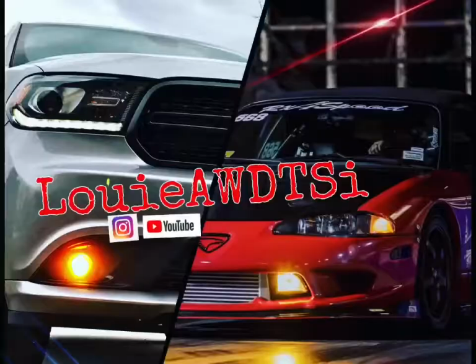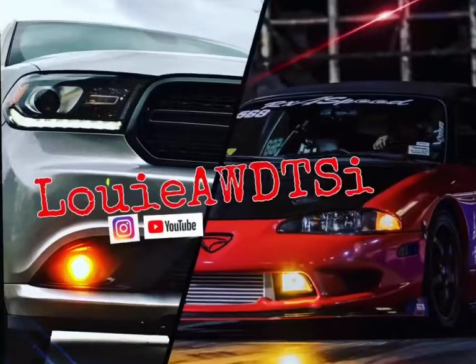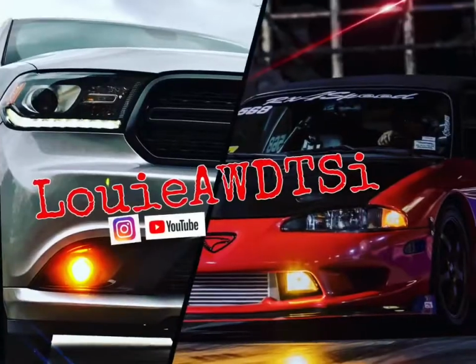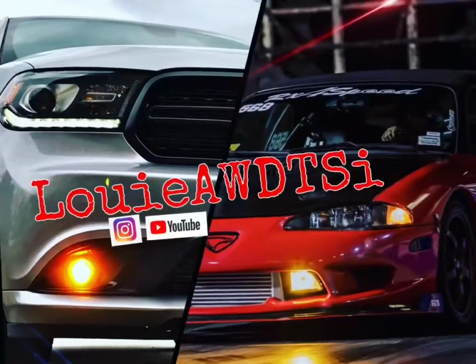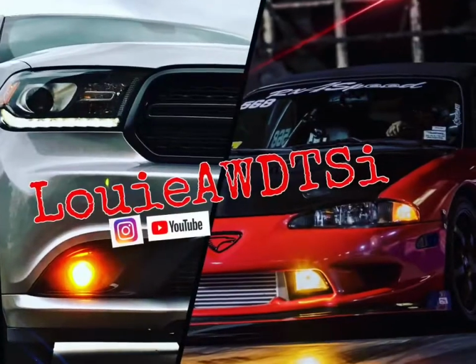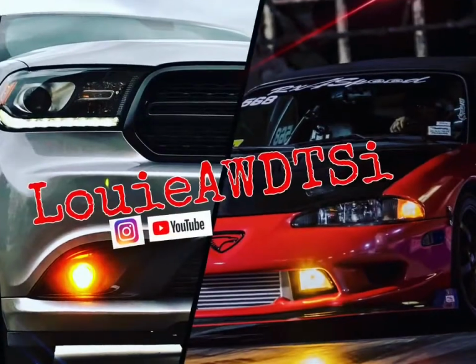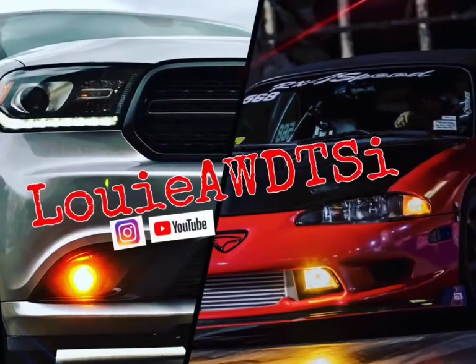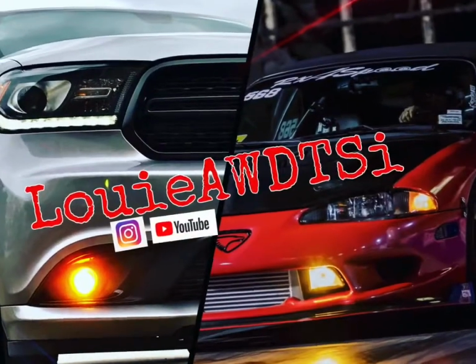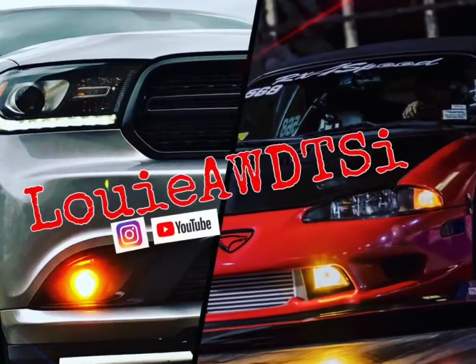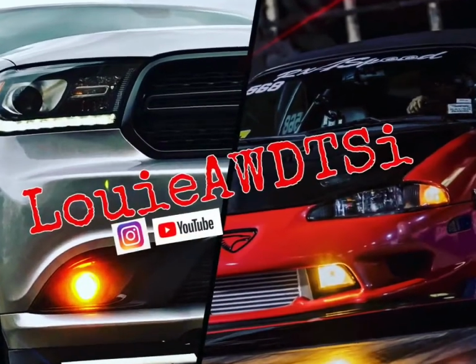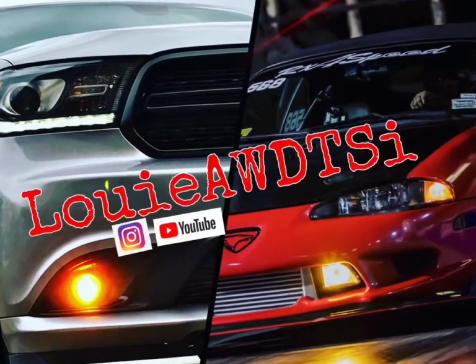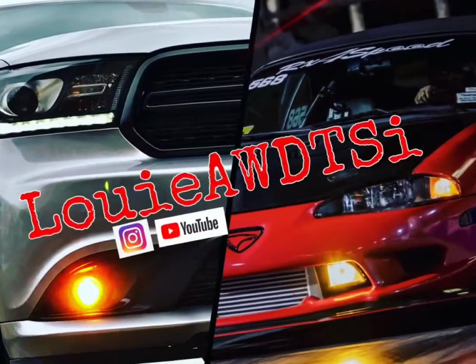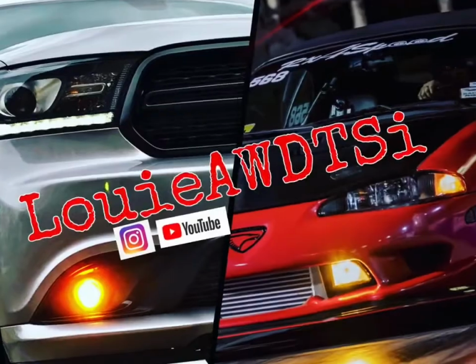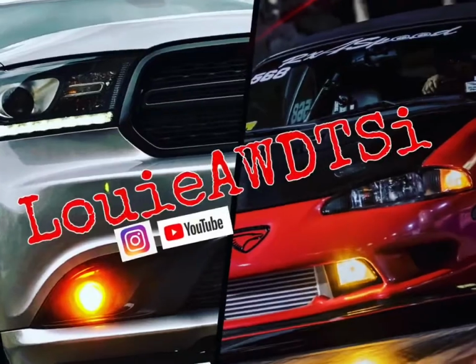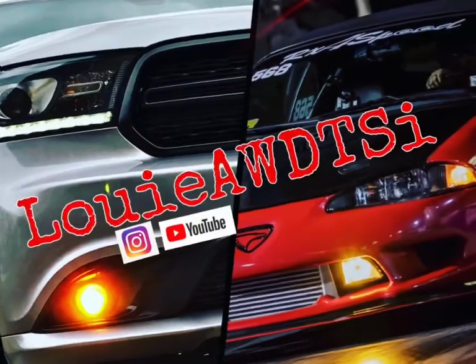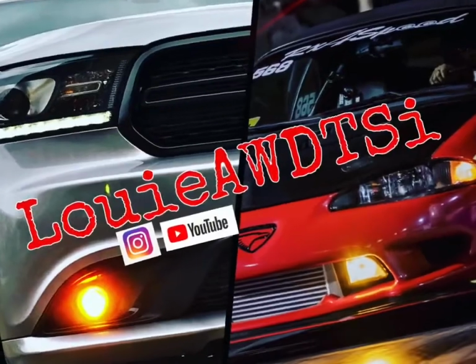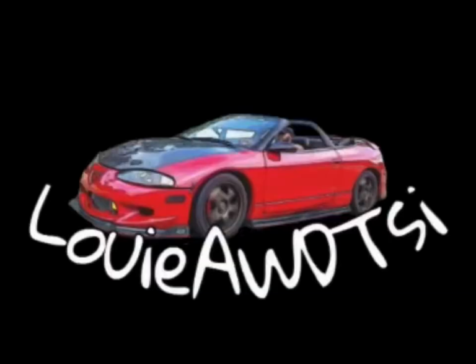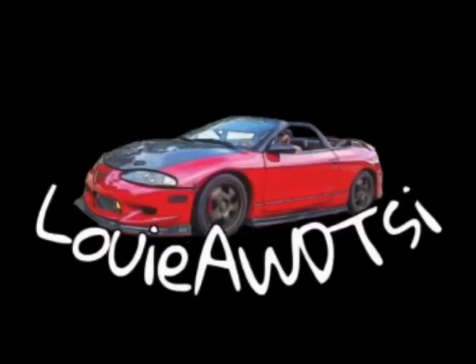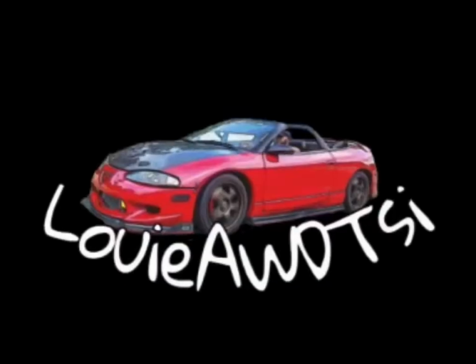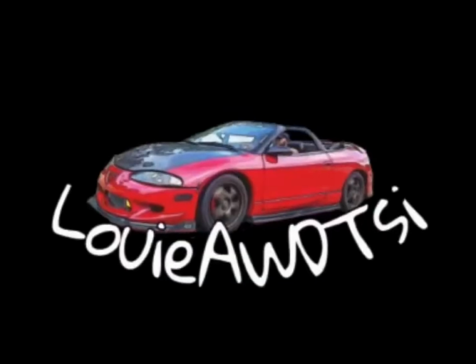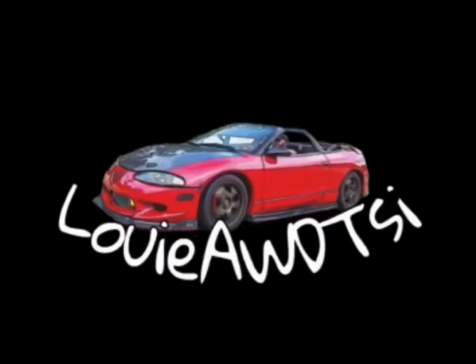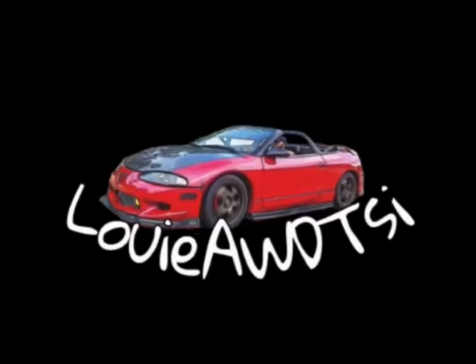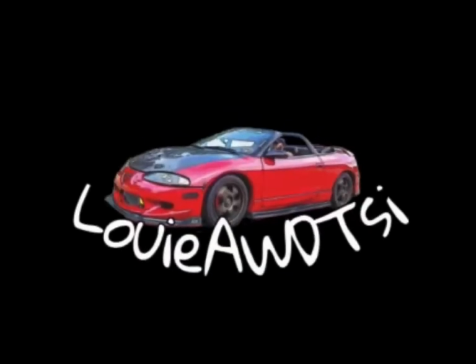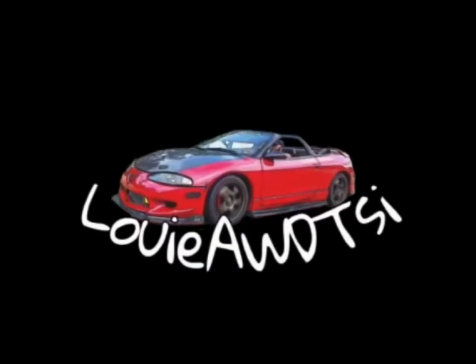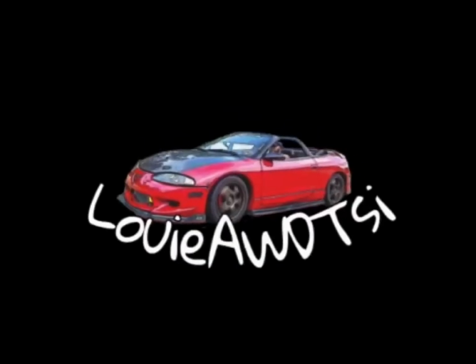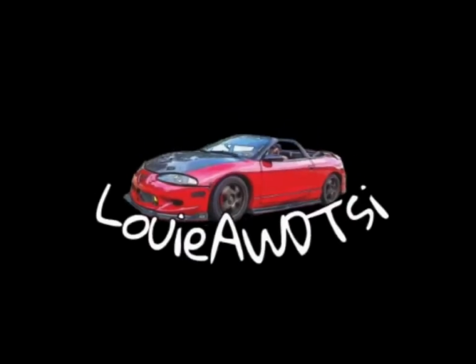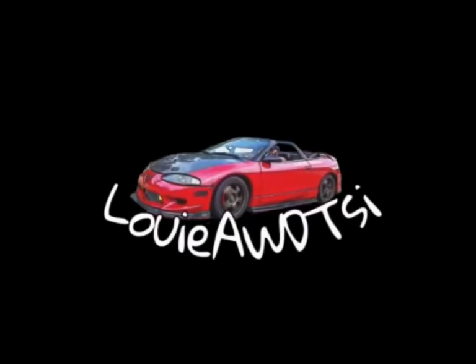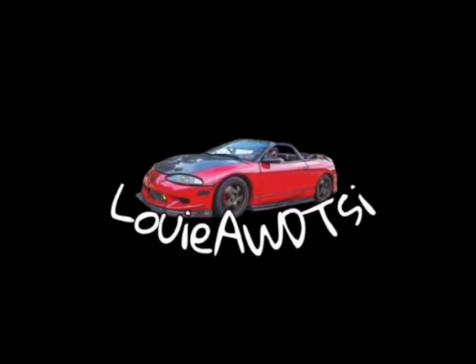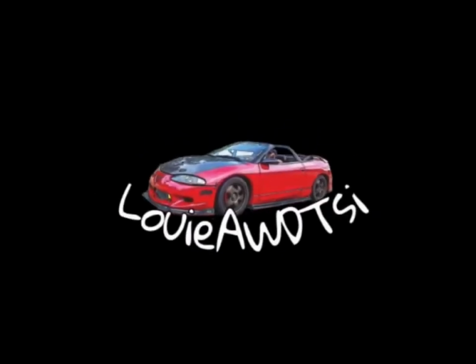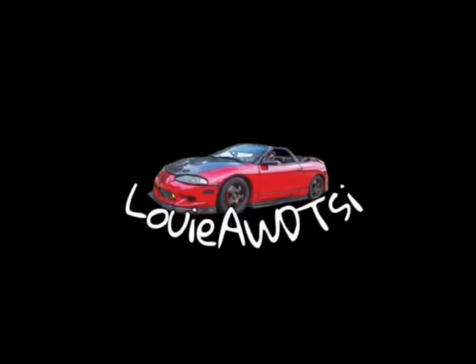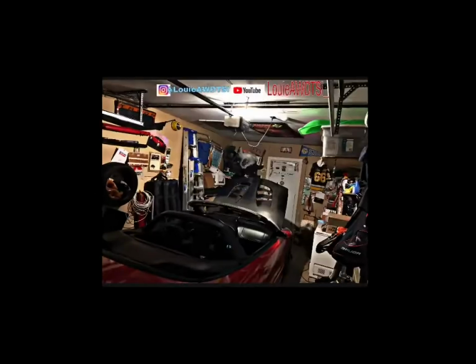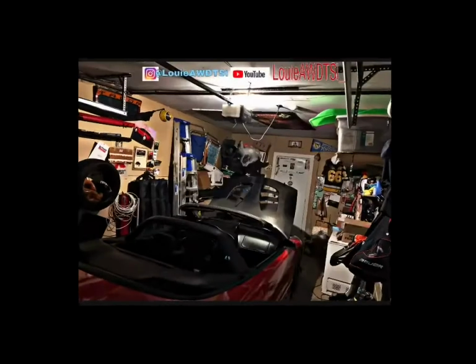Thank you all for watching. Make sure you like, comment, and subscribe. Have a good day!